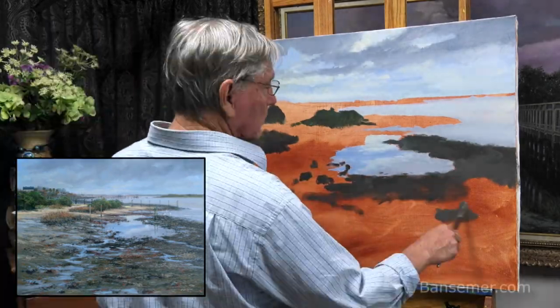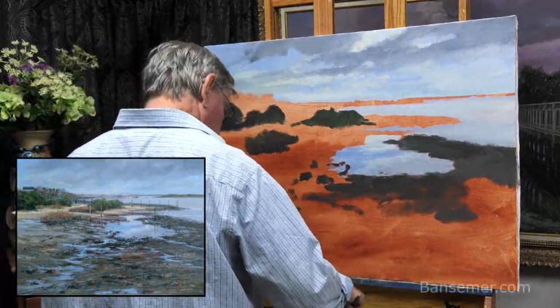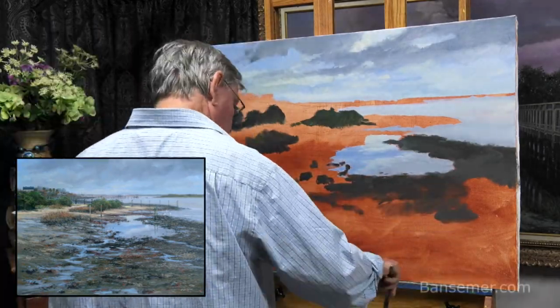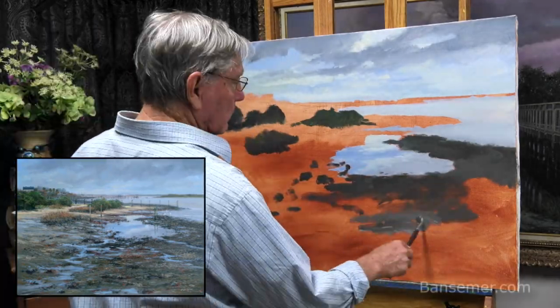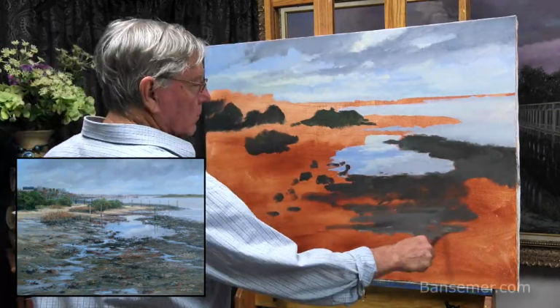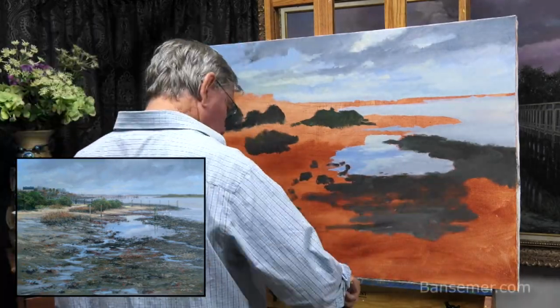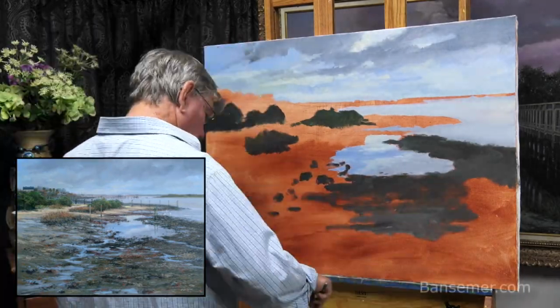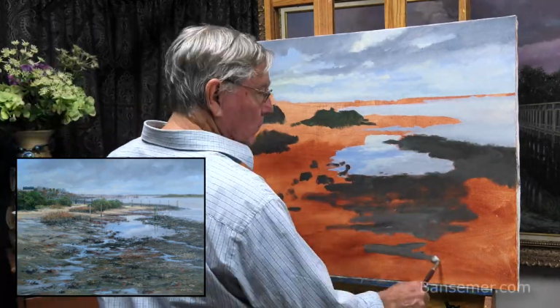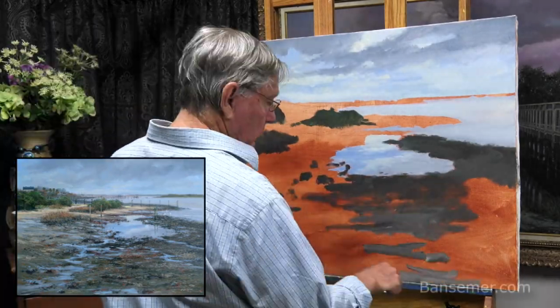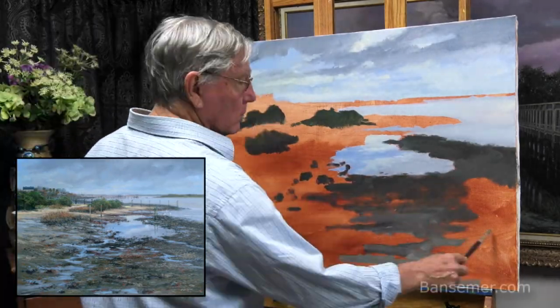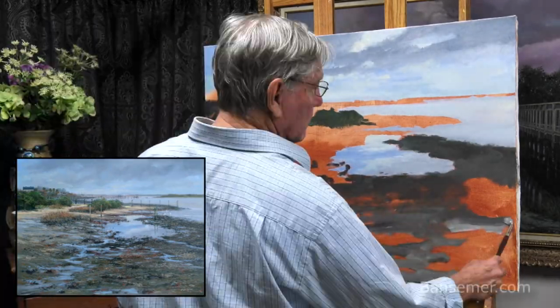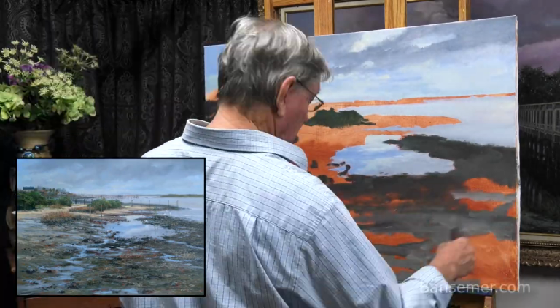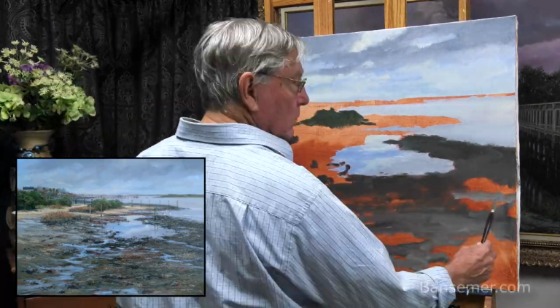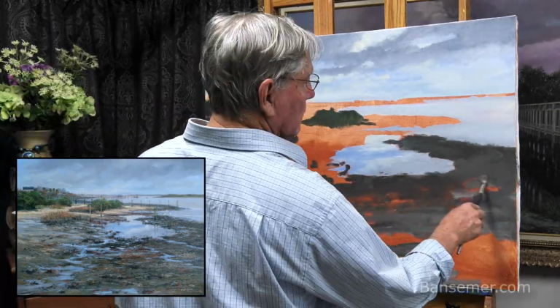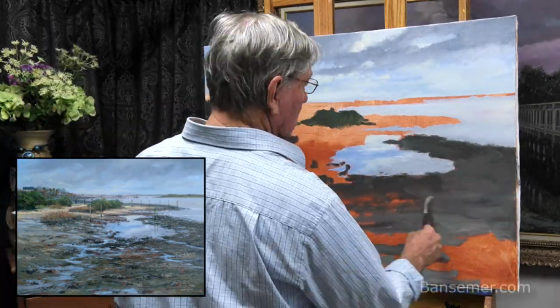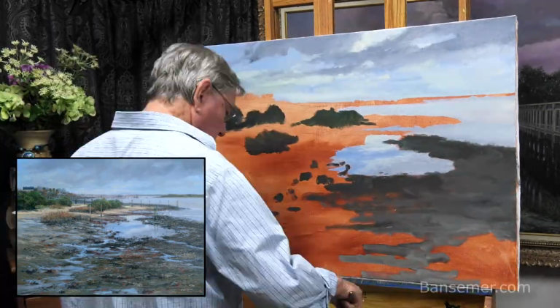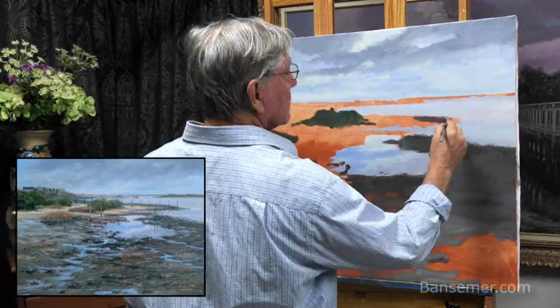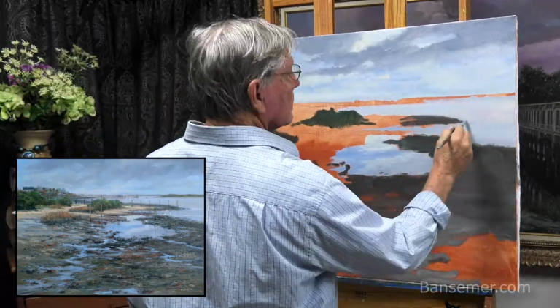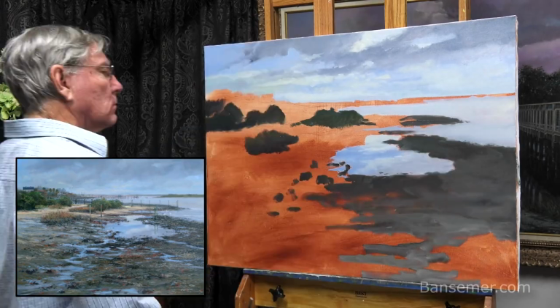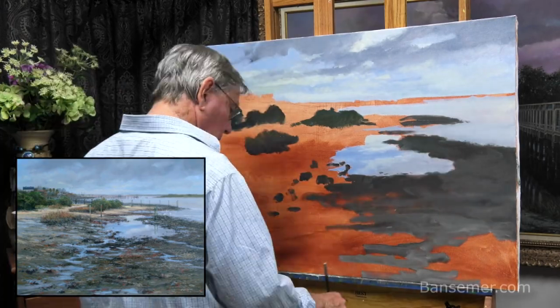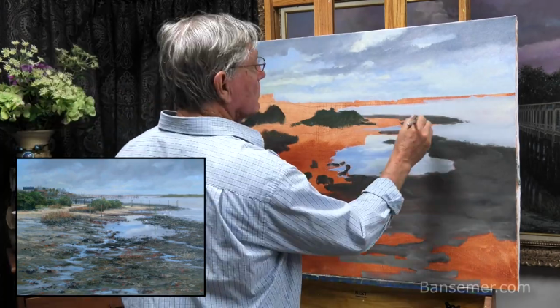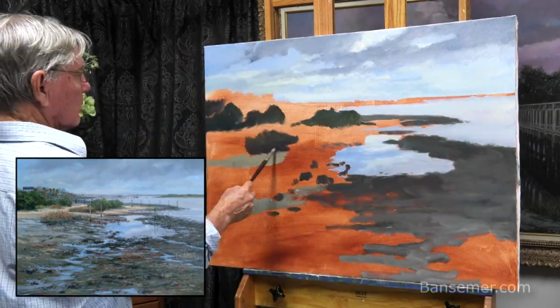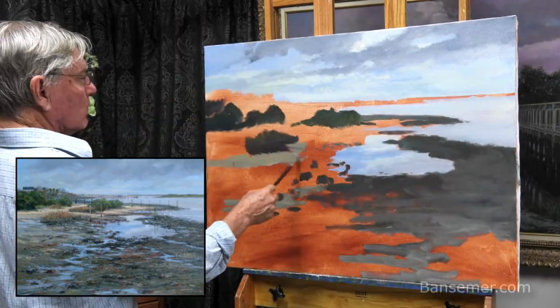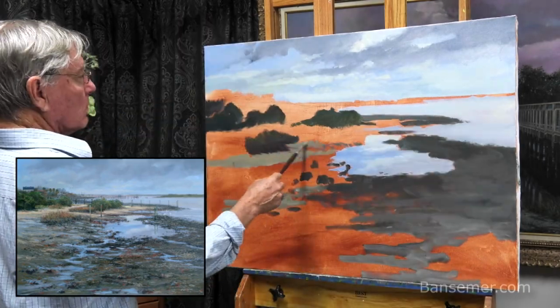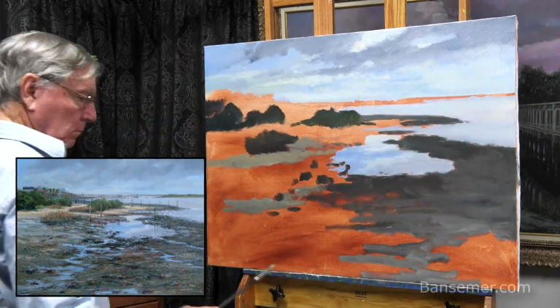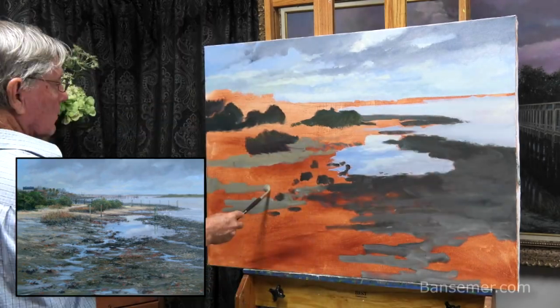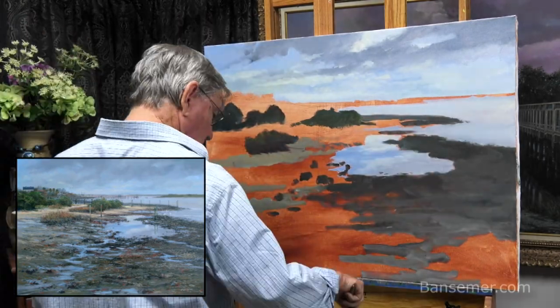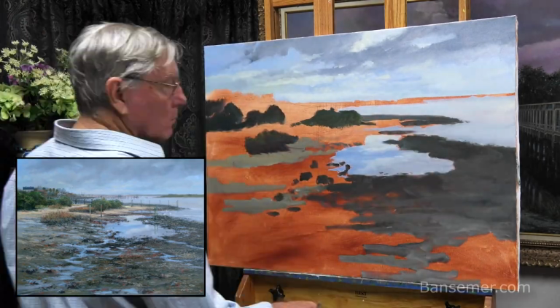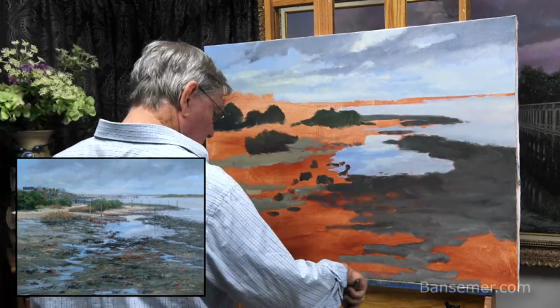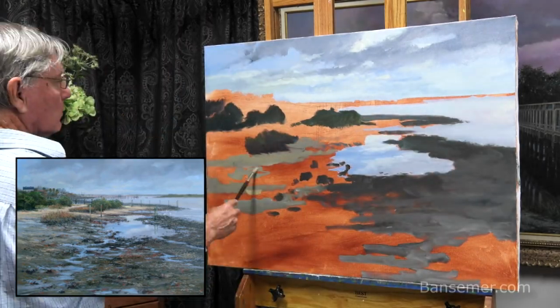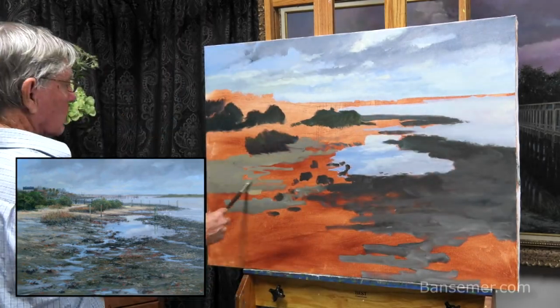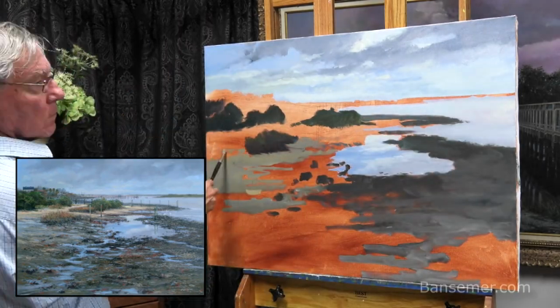I most often start with my darks and work towards my lights, but in this case I started with a lot of light areas and worked on the sky first.